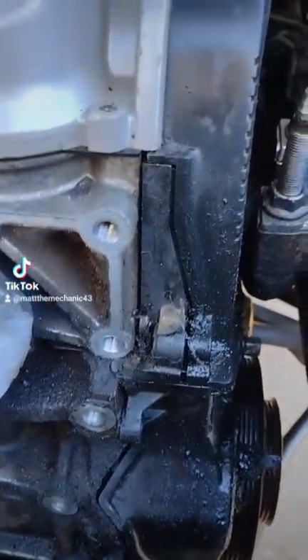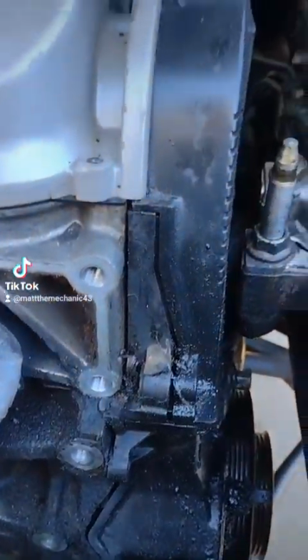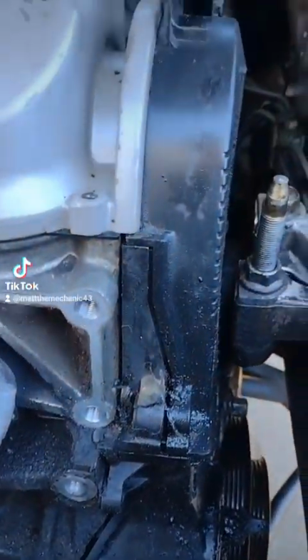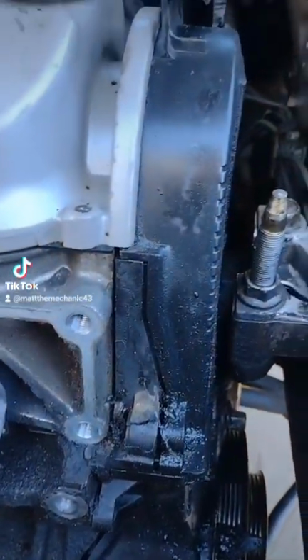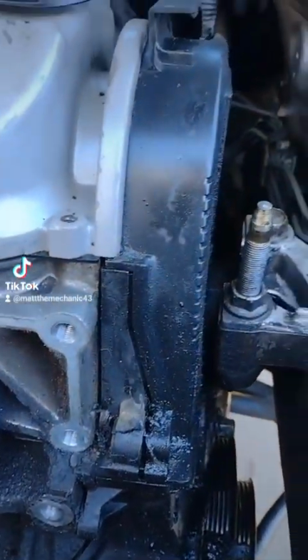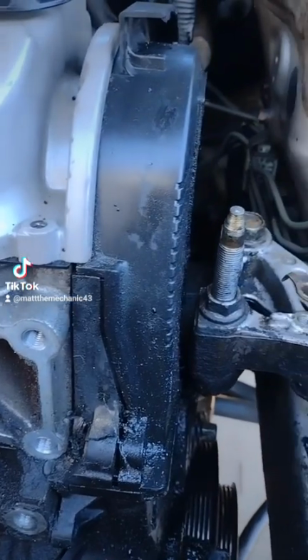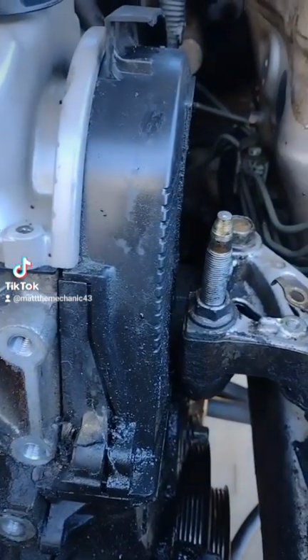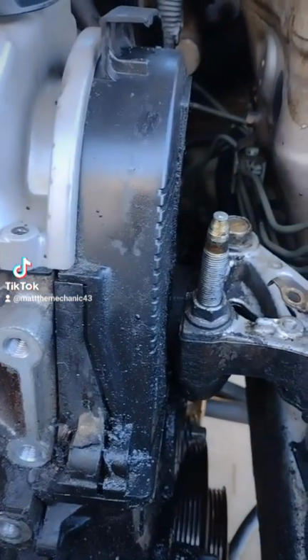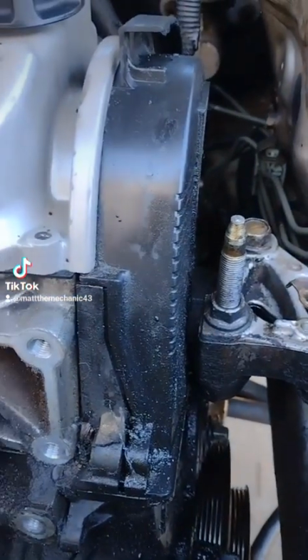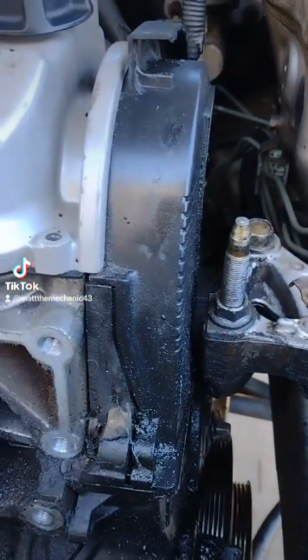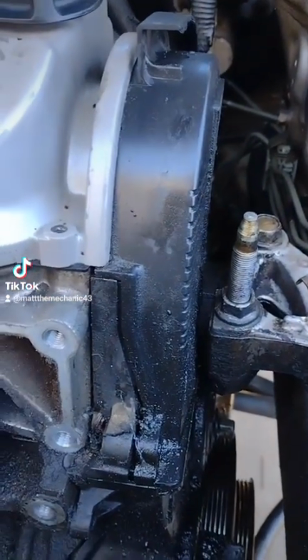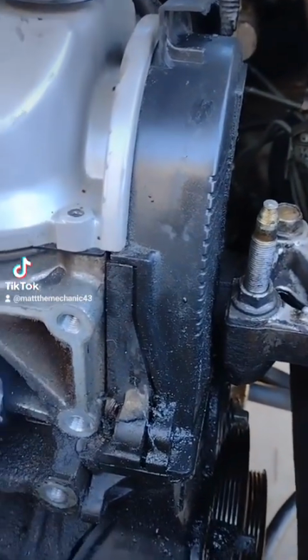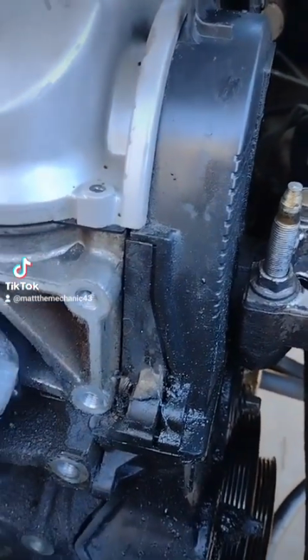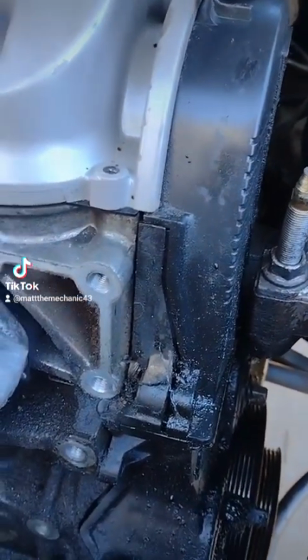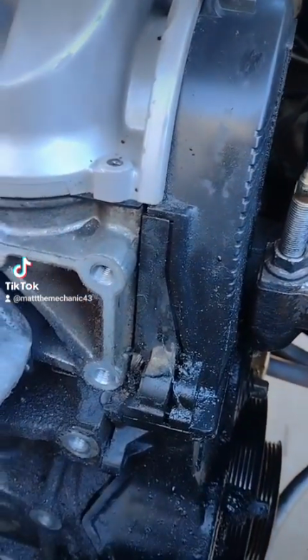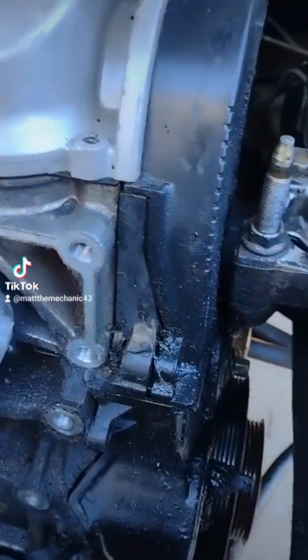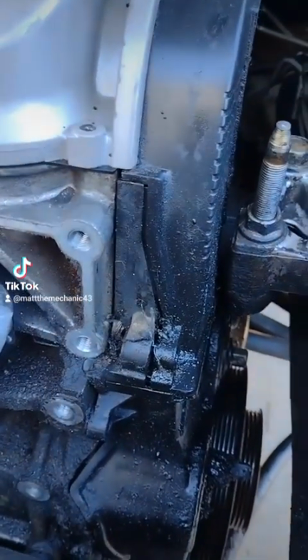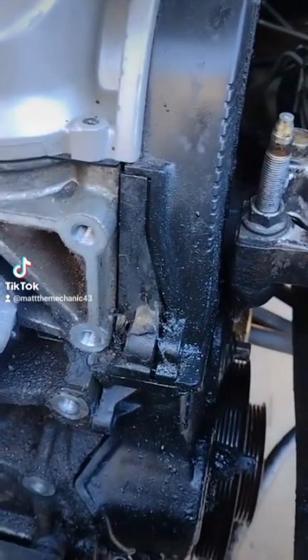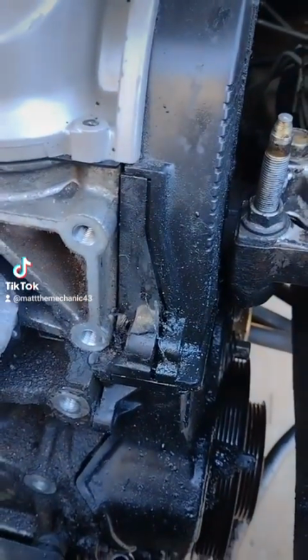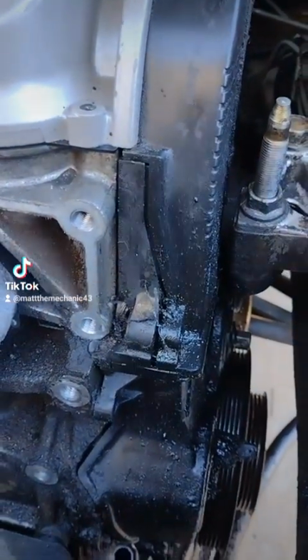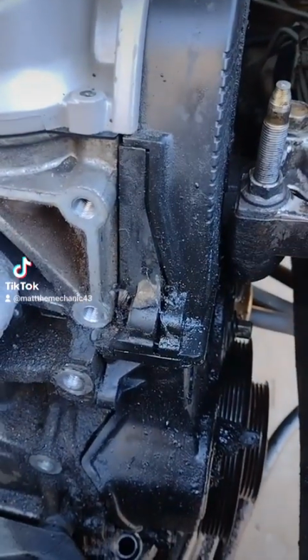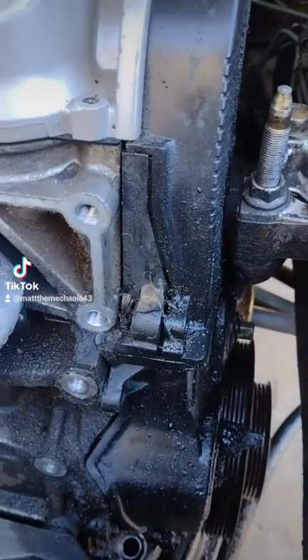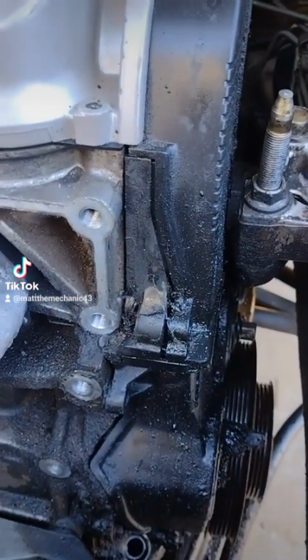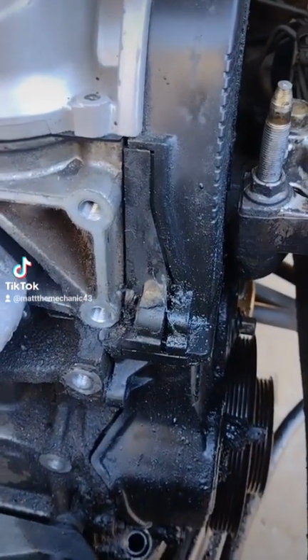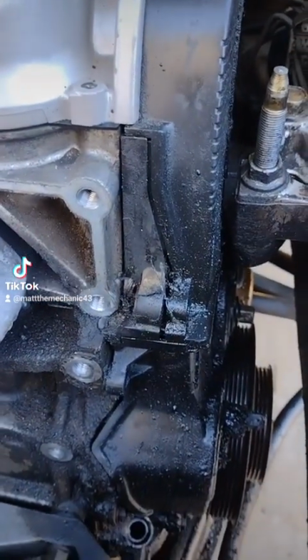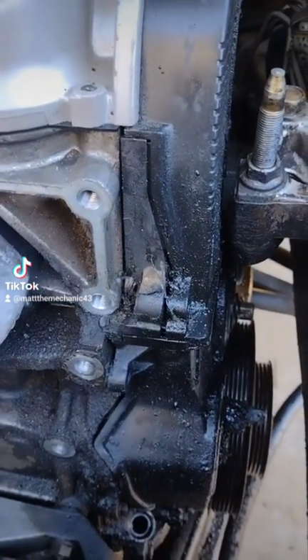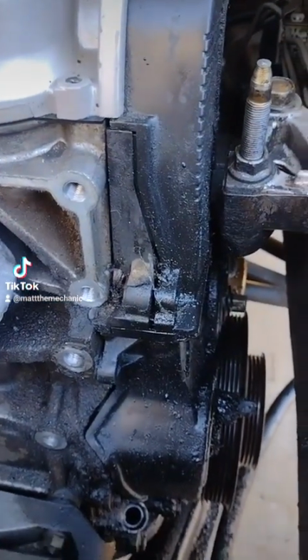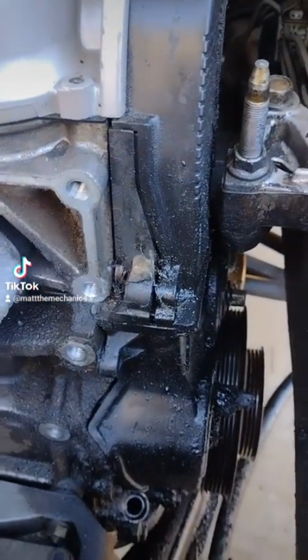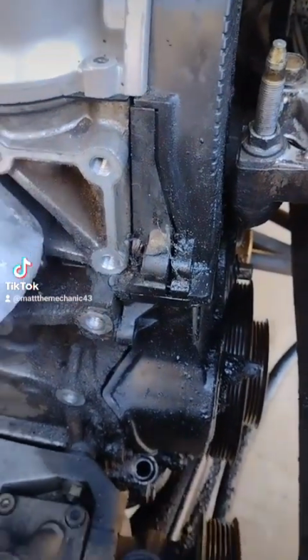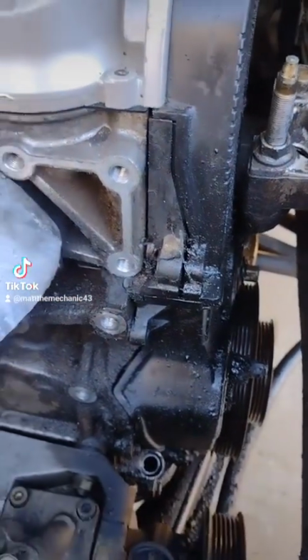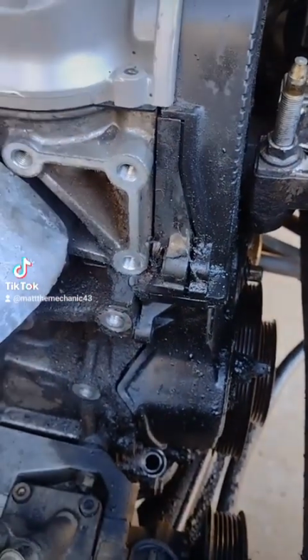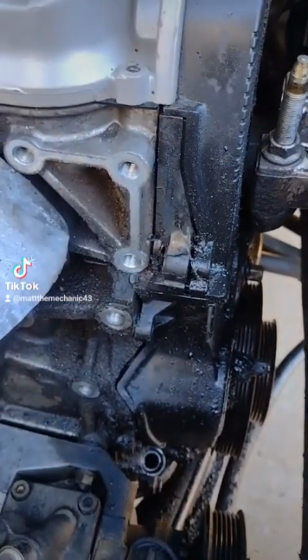This is why it's important not to just hire anybody to do timing jobs on your car.